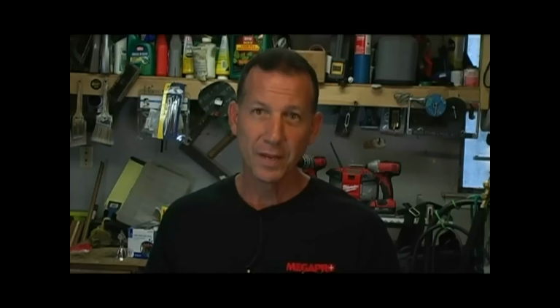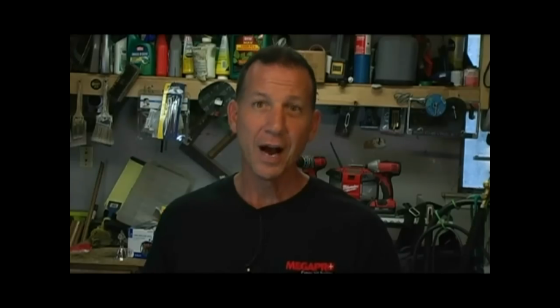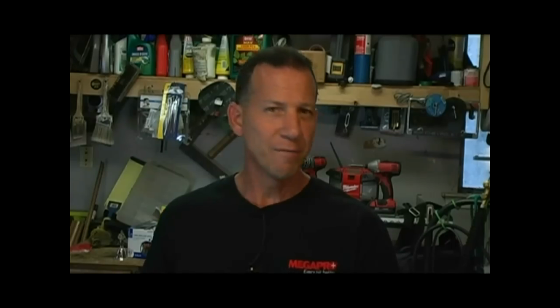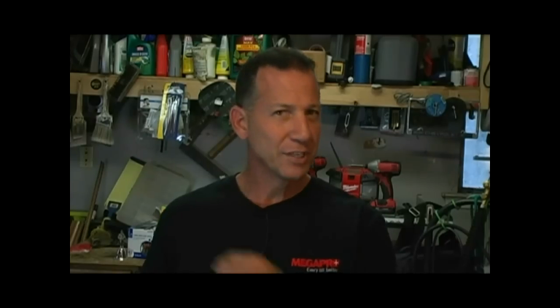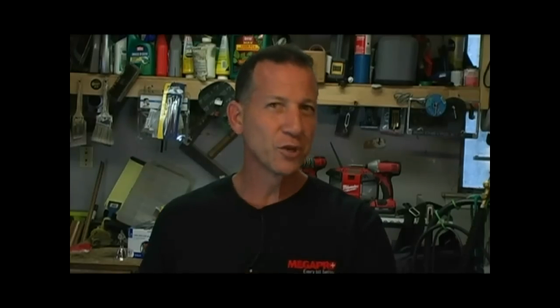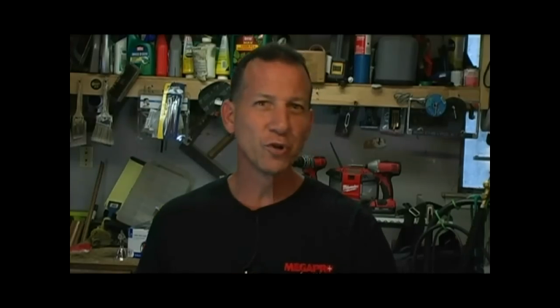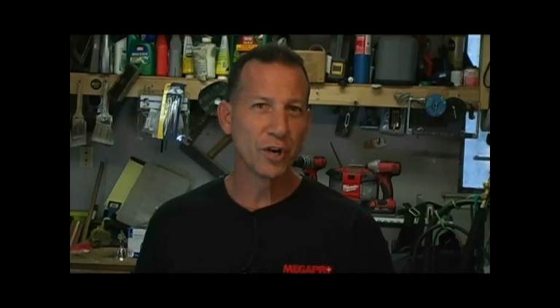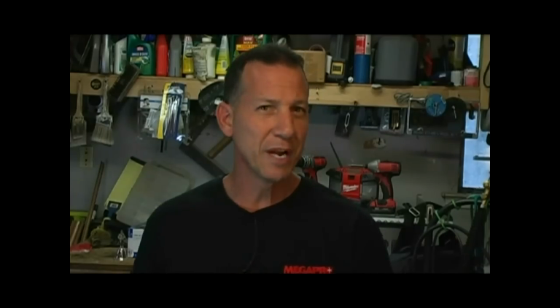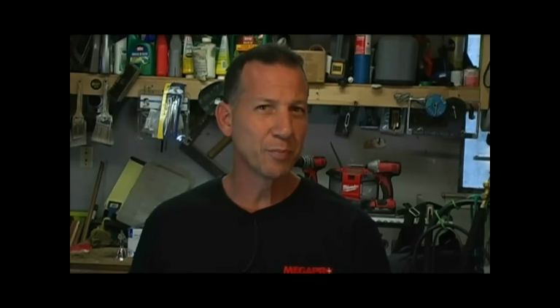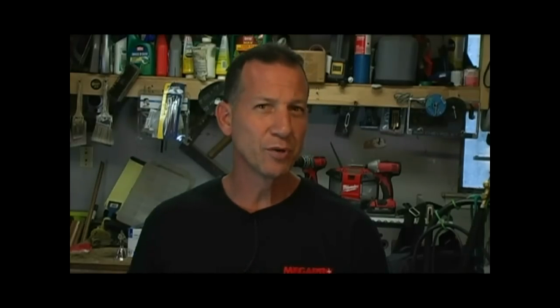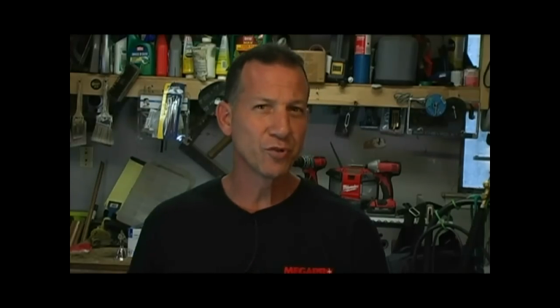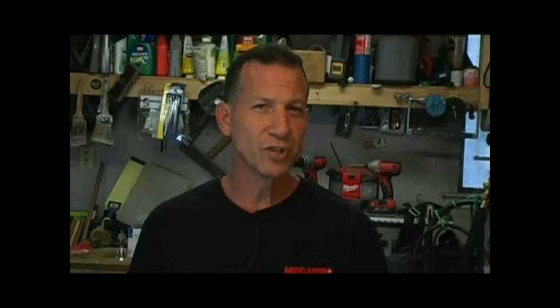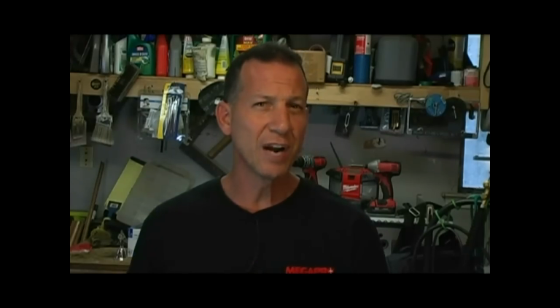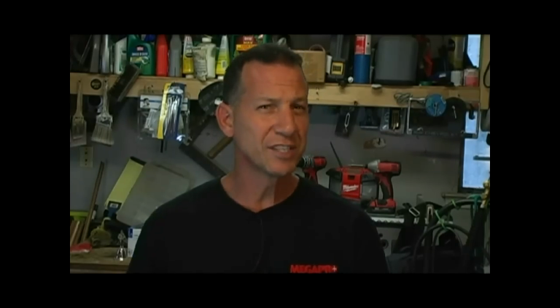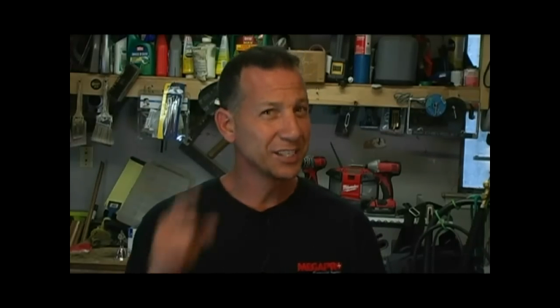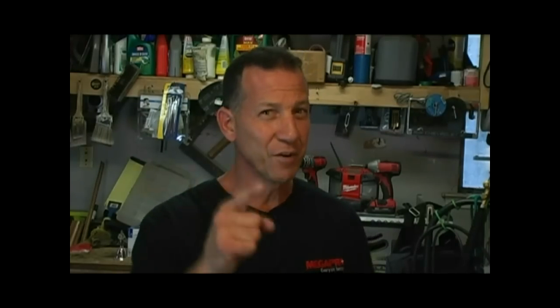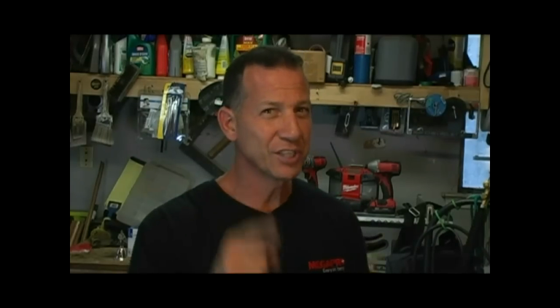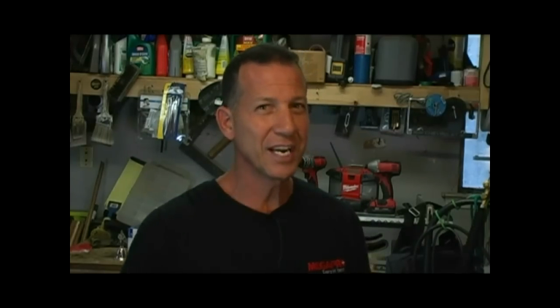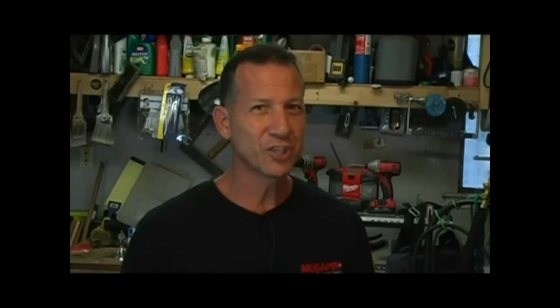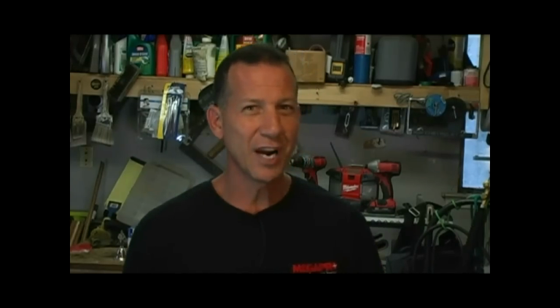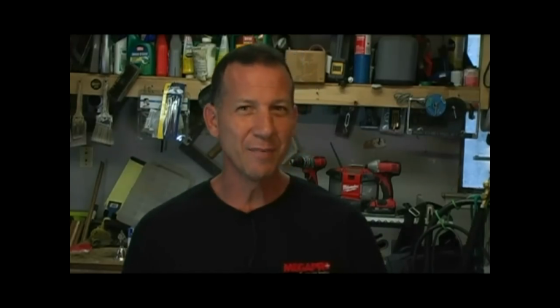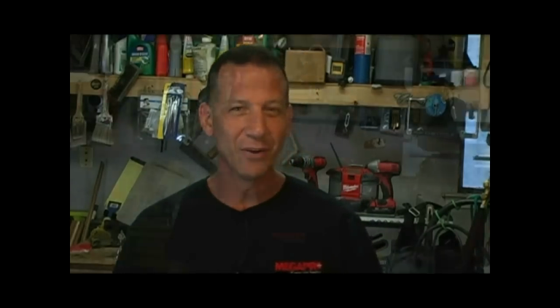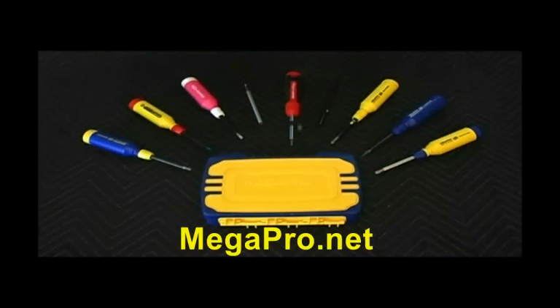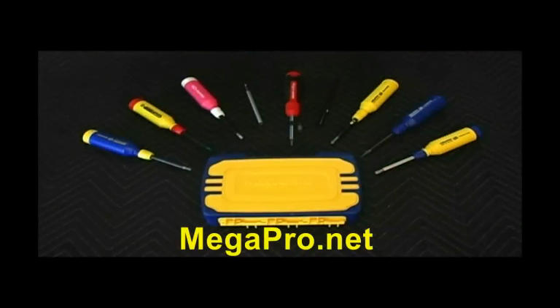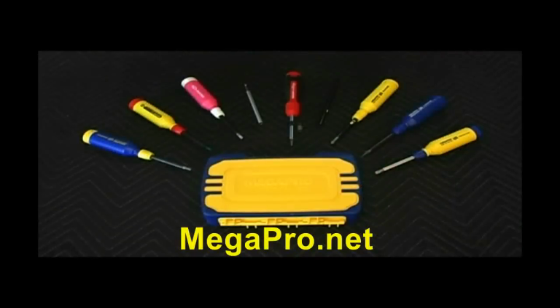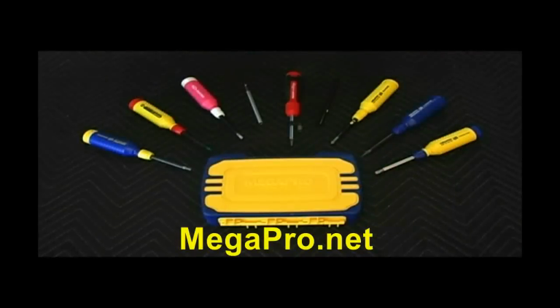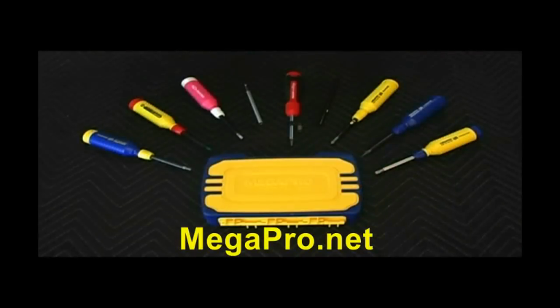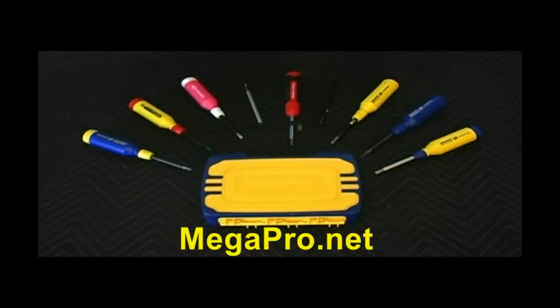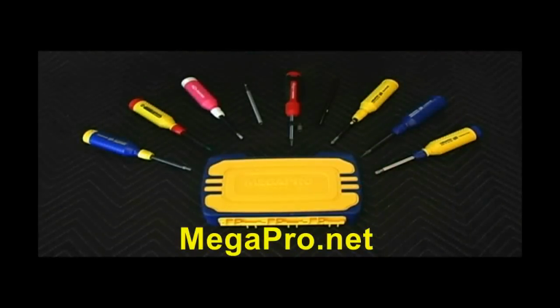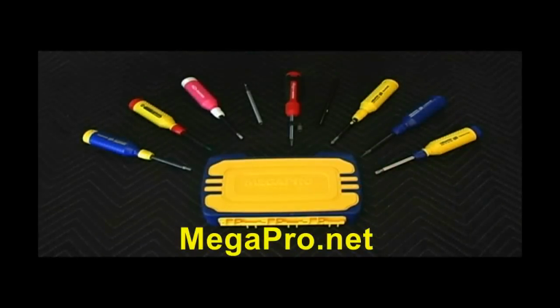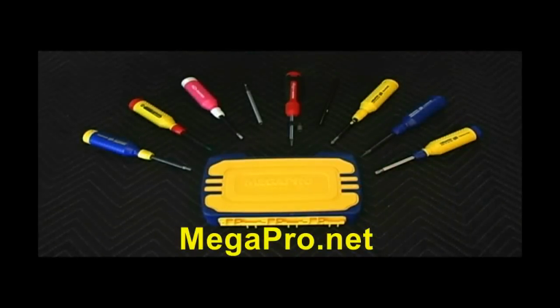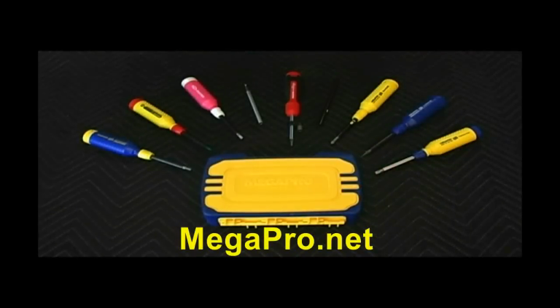I've been sold on a Megapro screwdriver since the first day I tried them out. Look for them at Megapro.net.